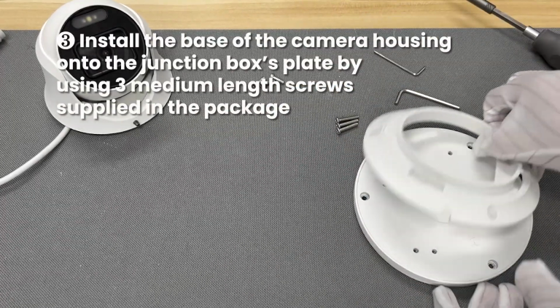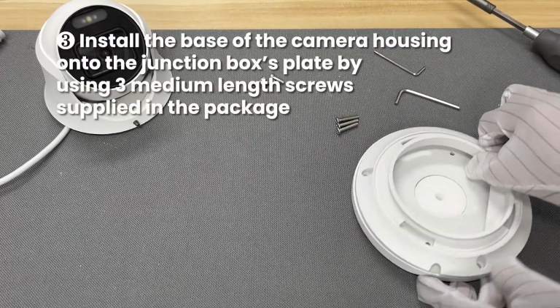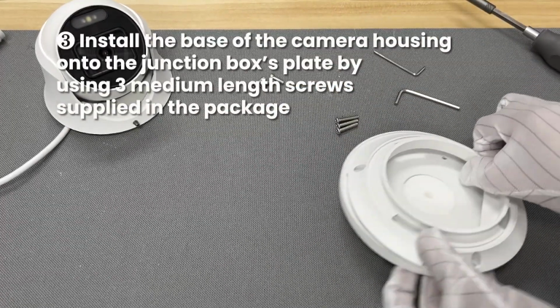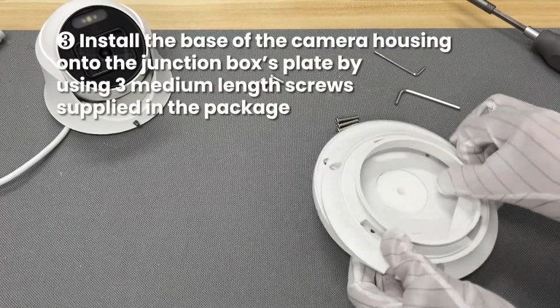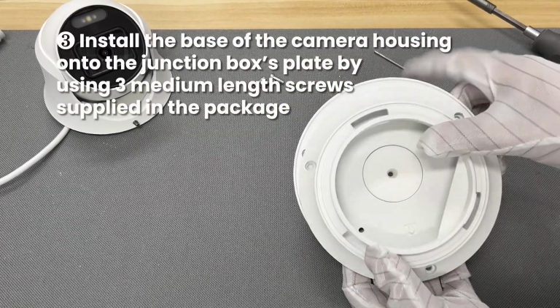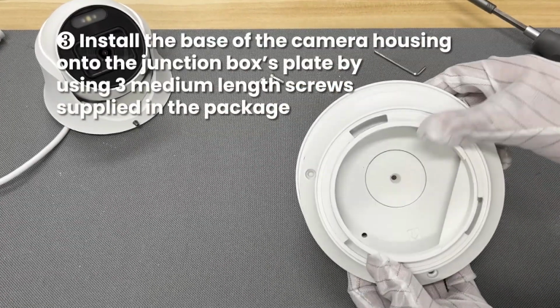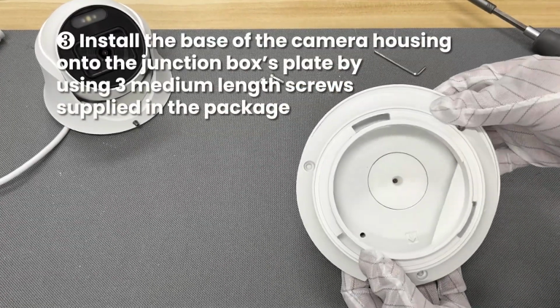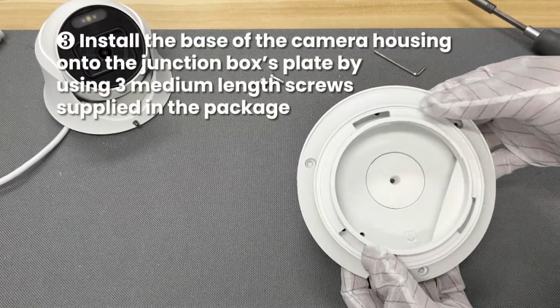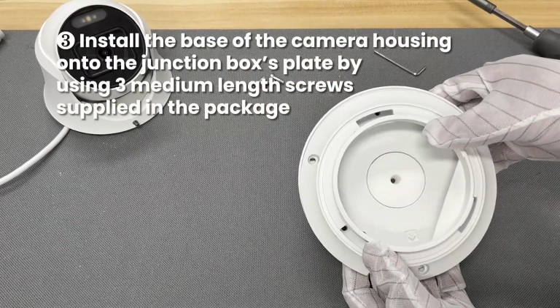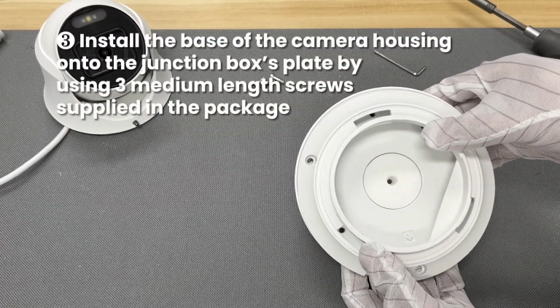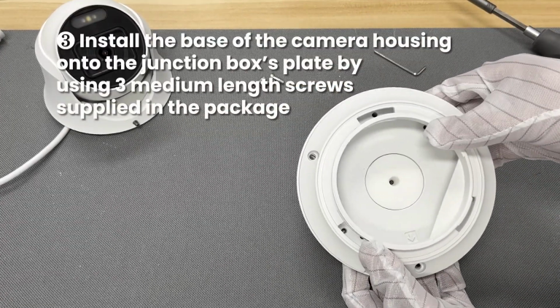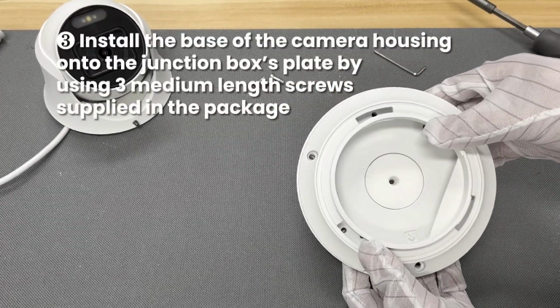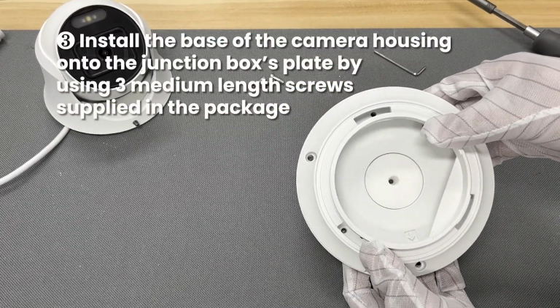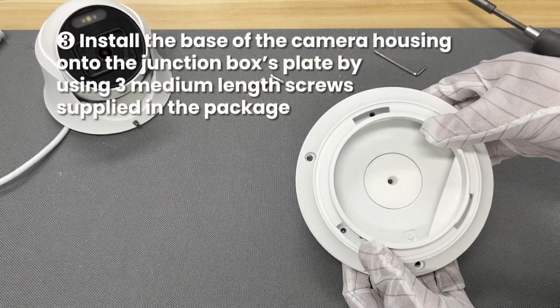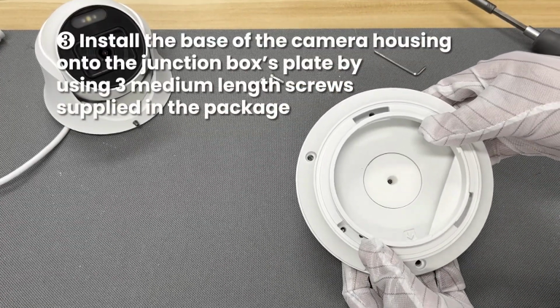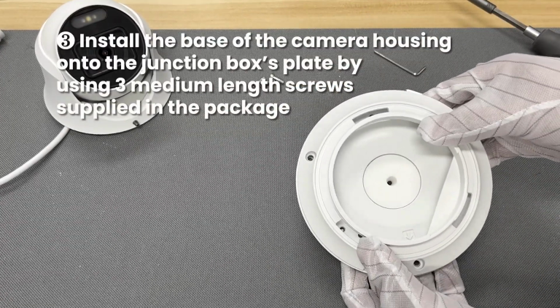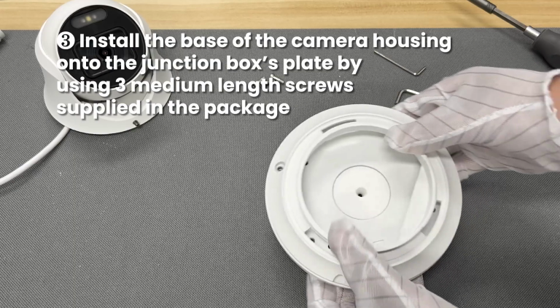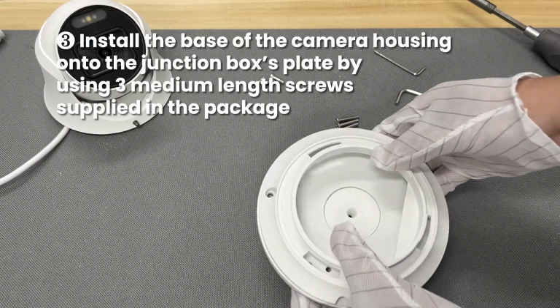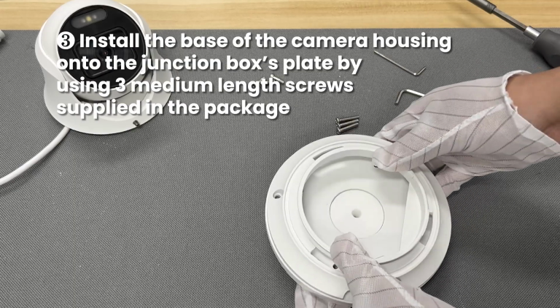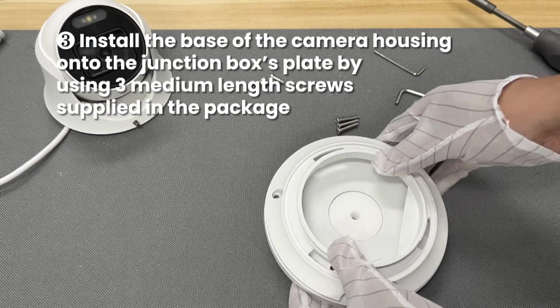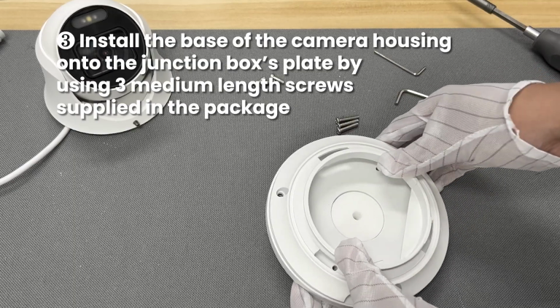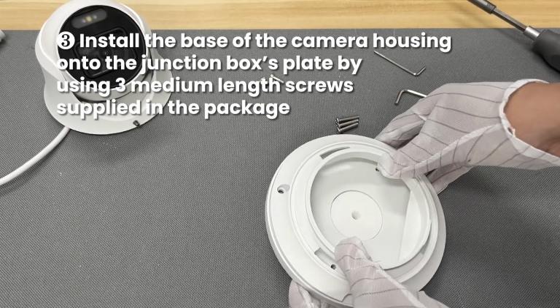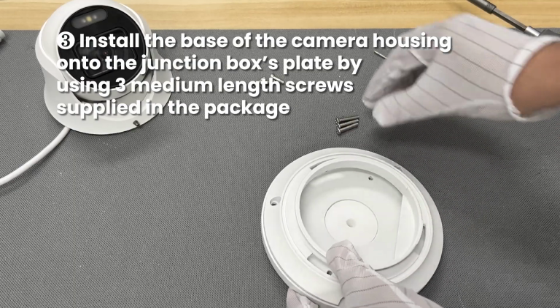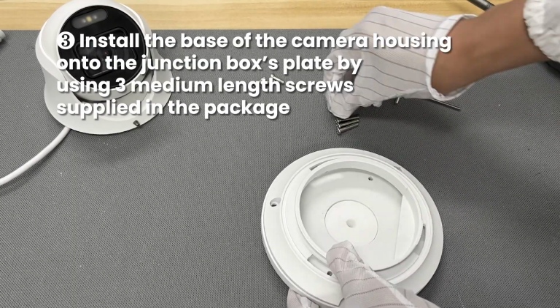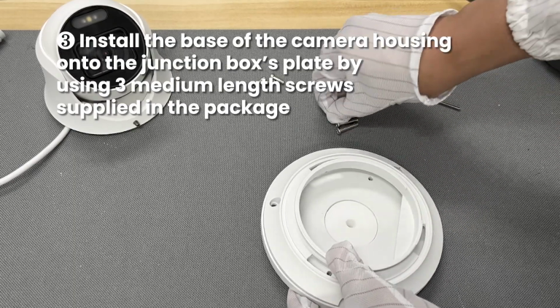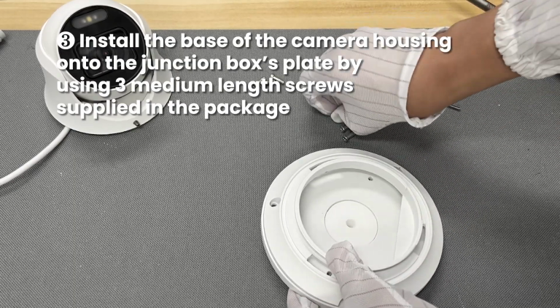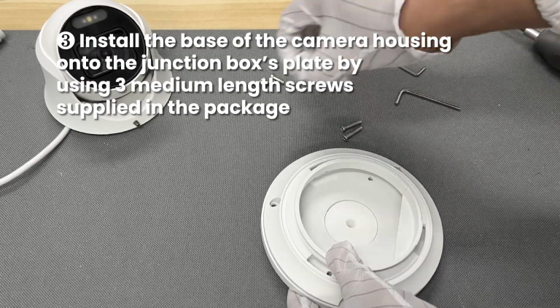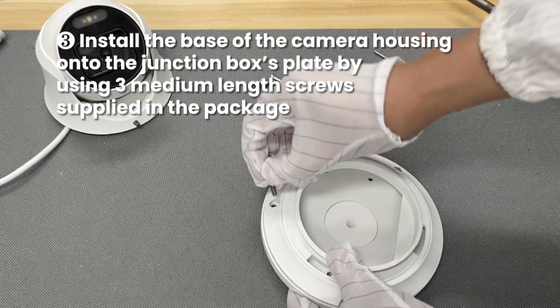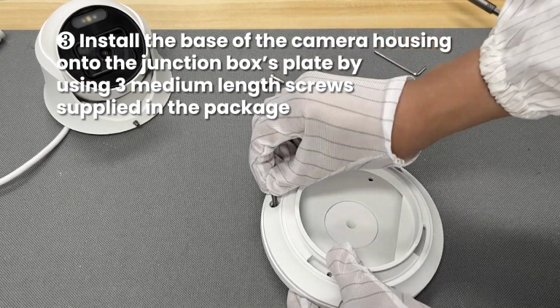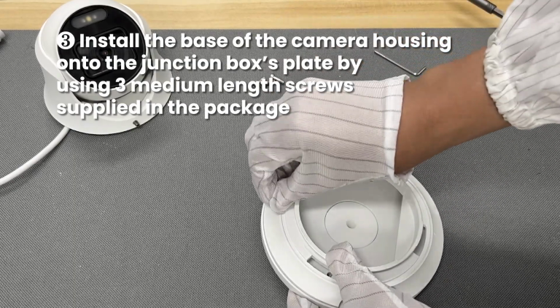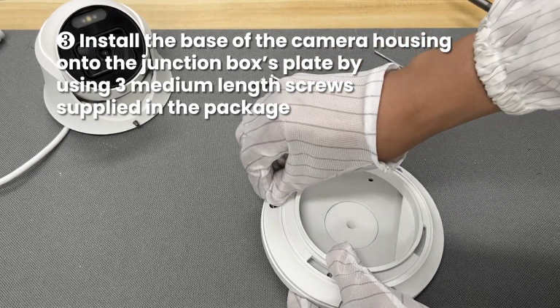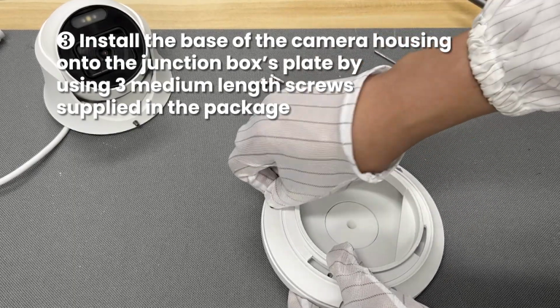Install the base of the camera housing onto the junction box's plate by using three medium length screws supplied in the package.